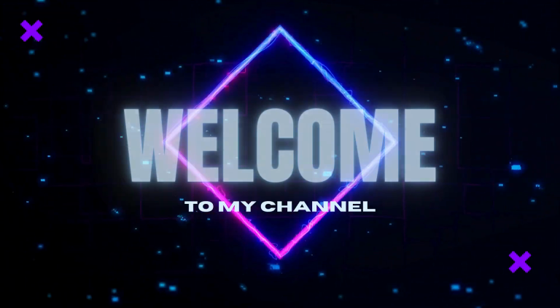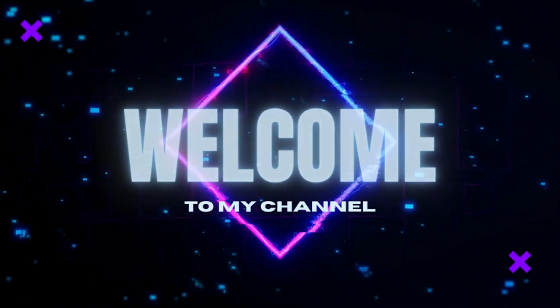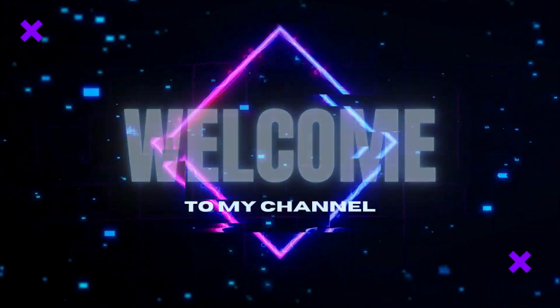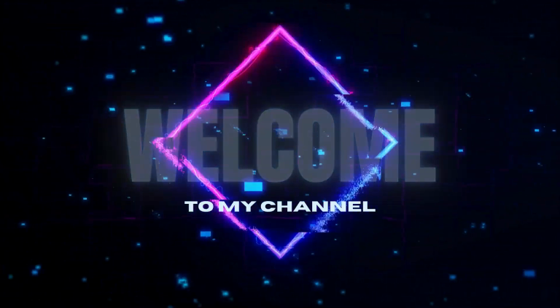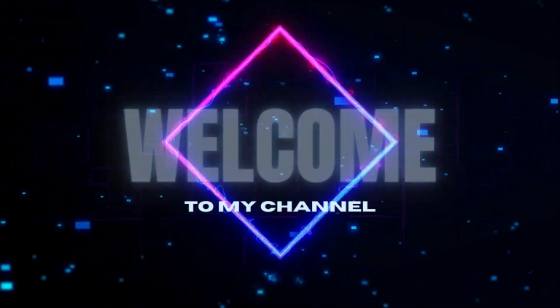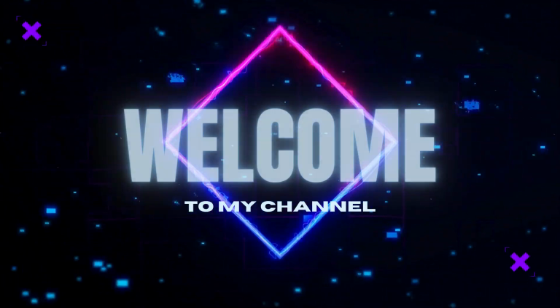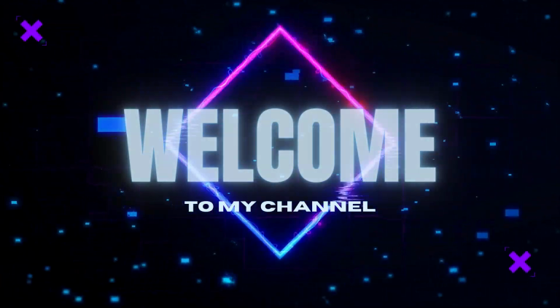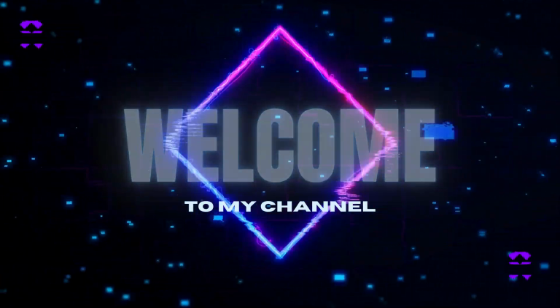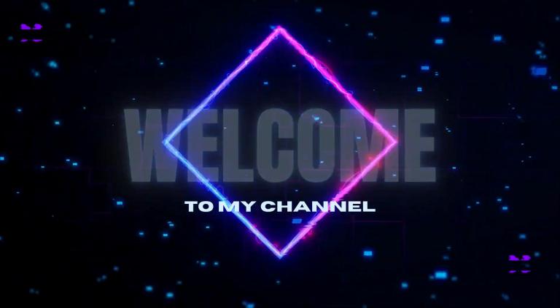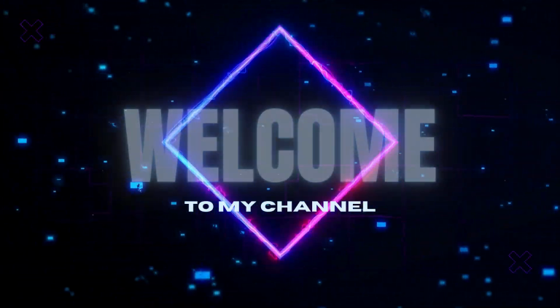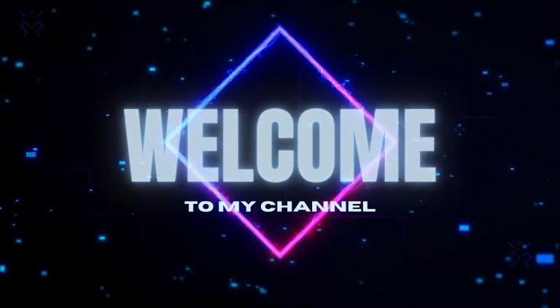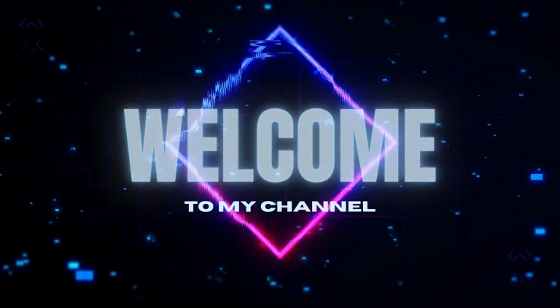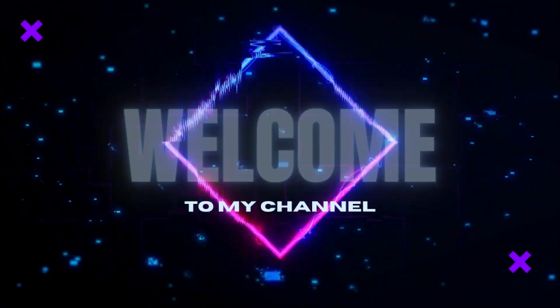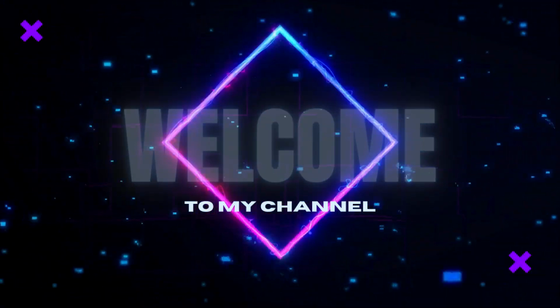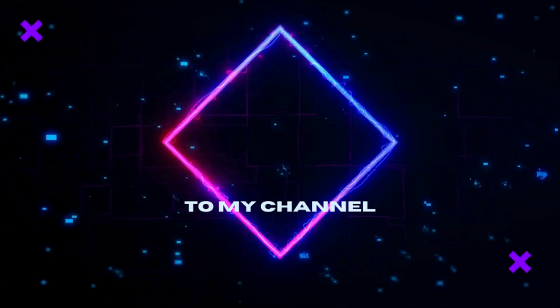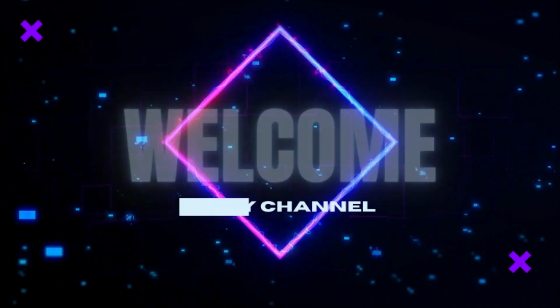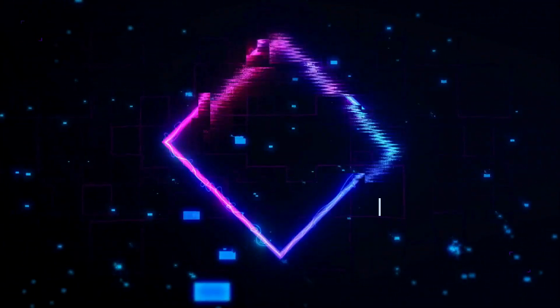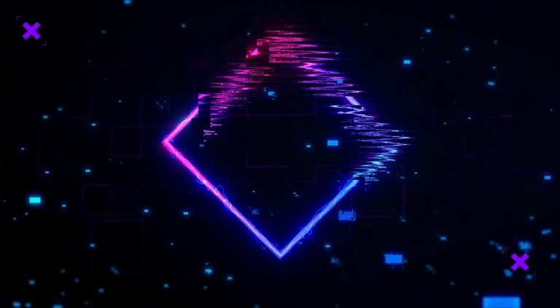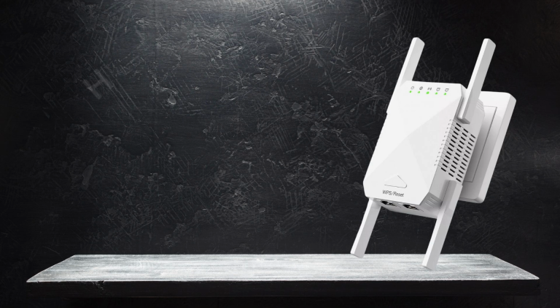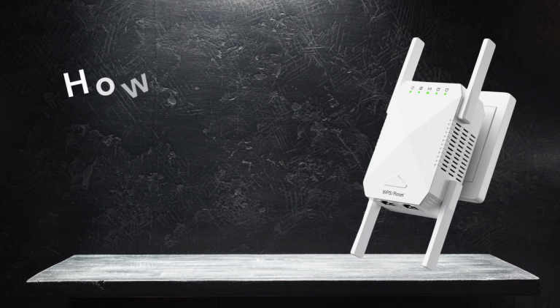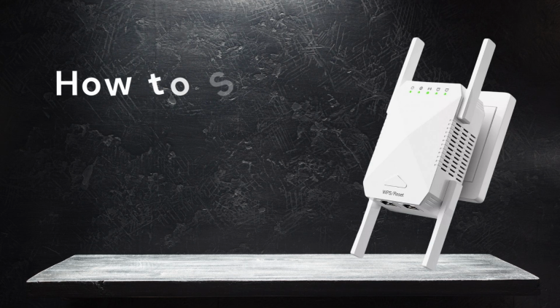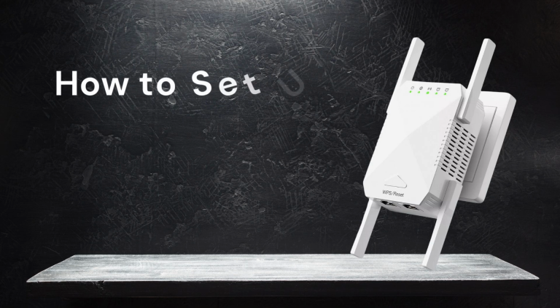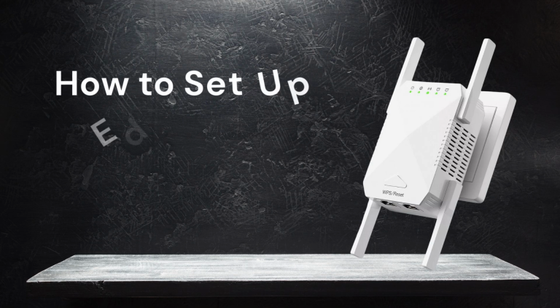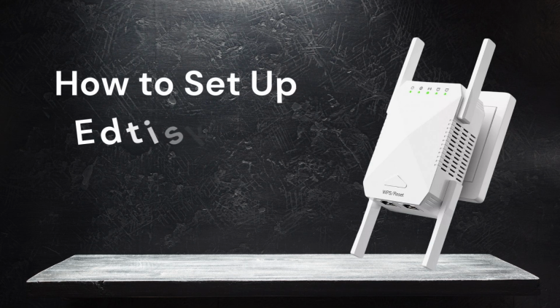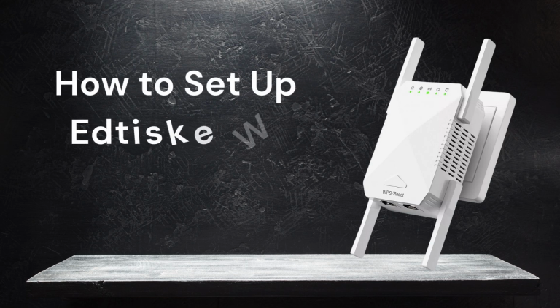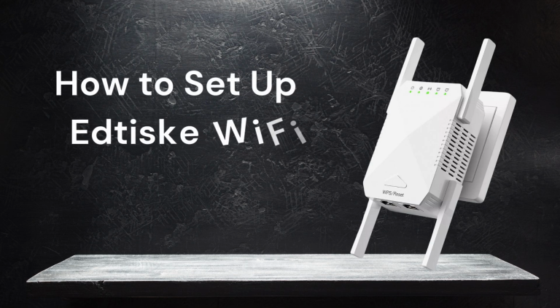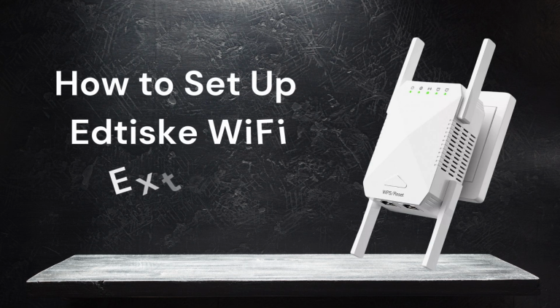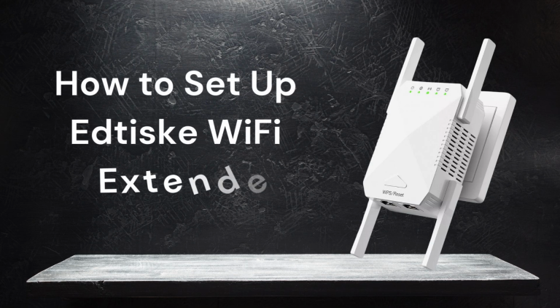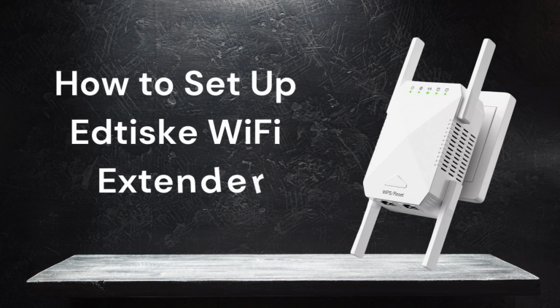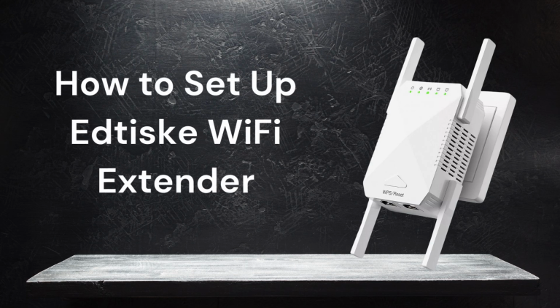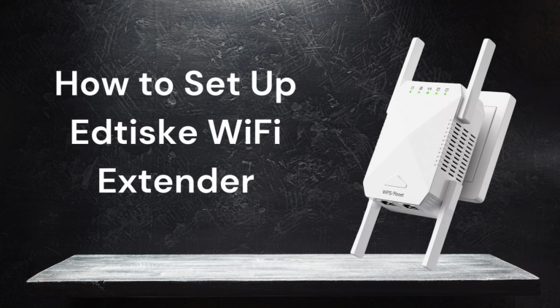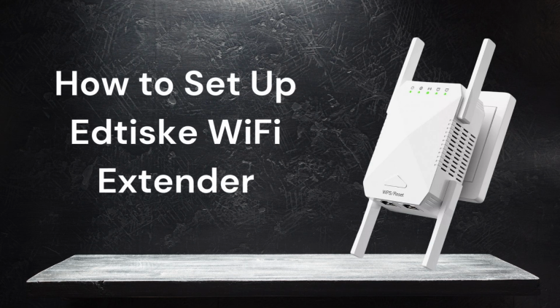Welcome to my channel. How to set up Edtisk Wi-Fi Extender.